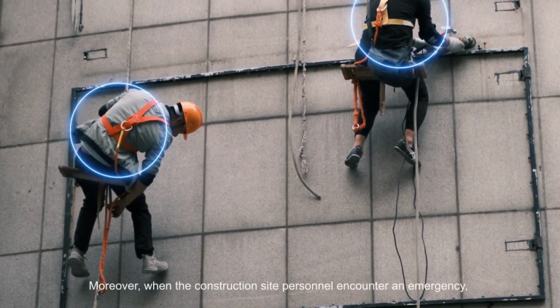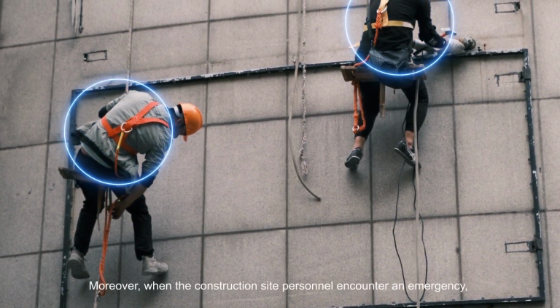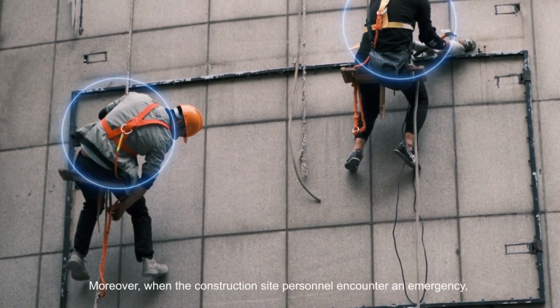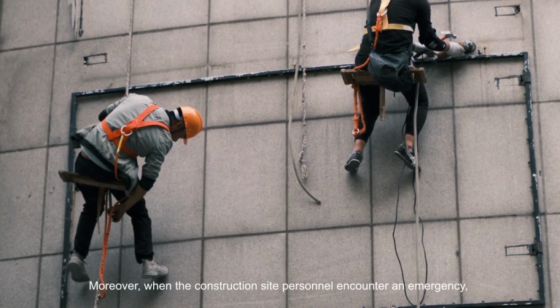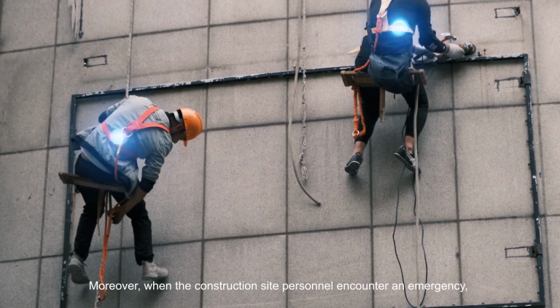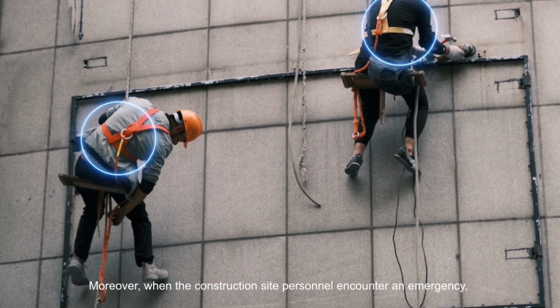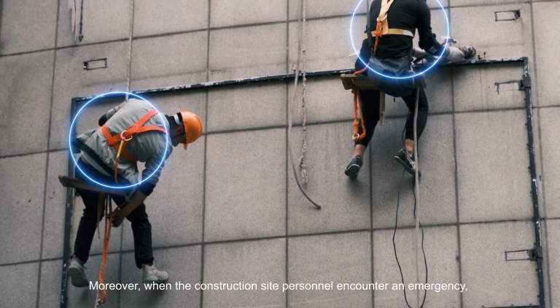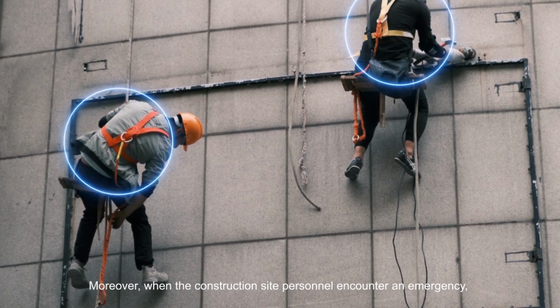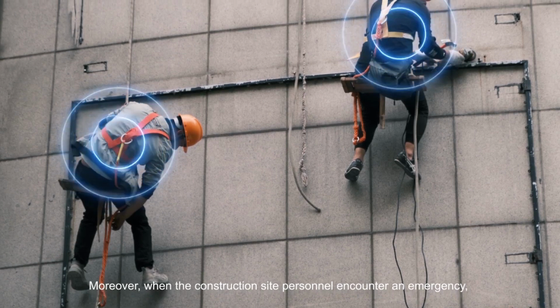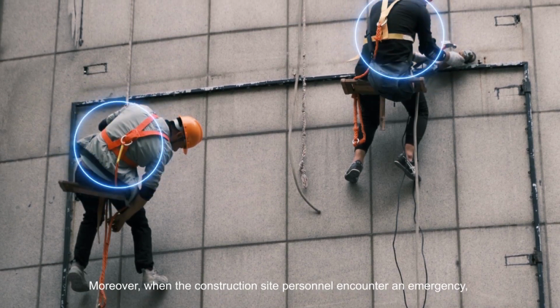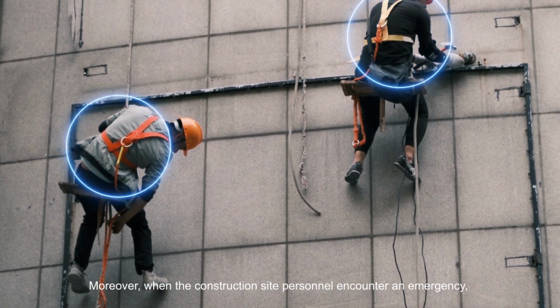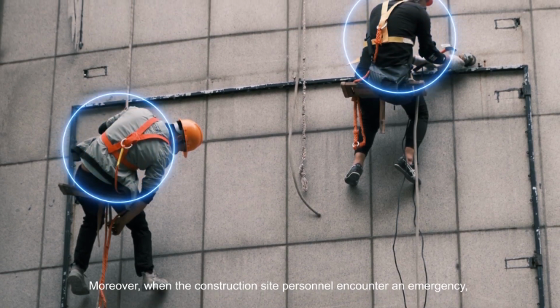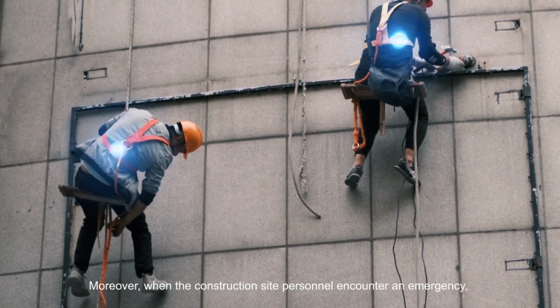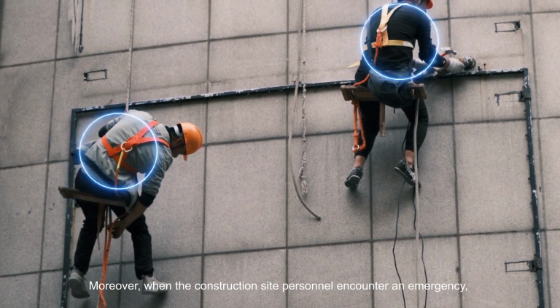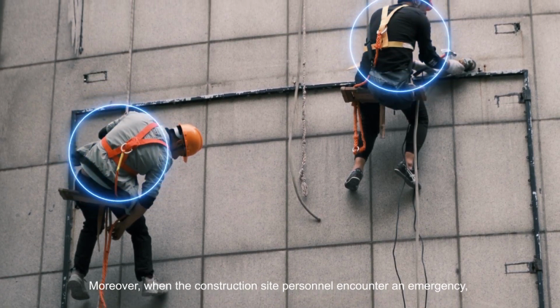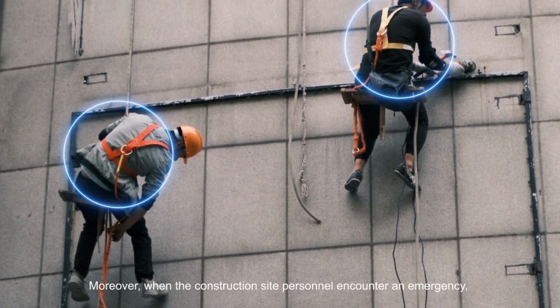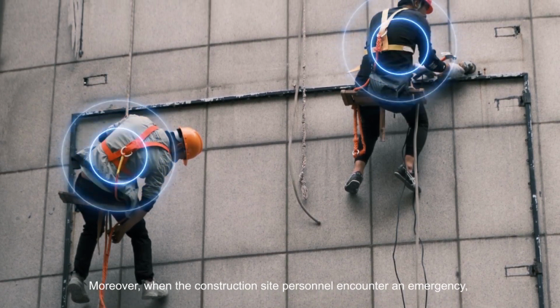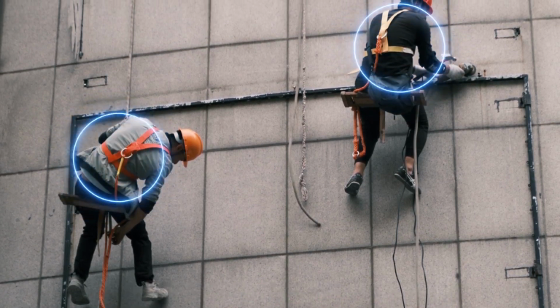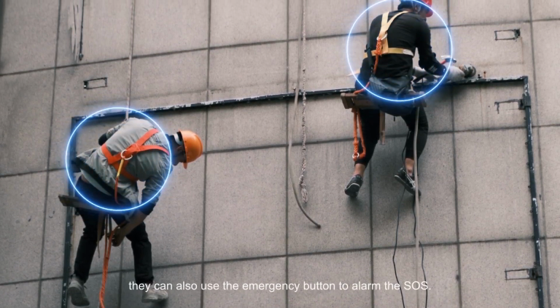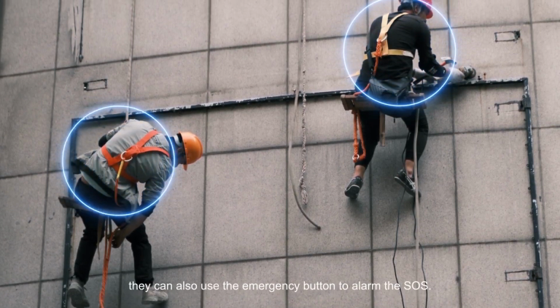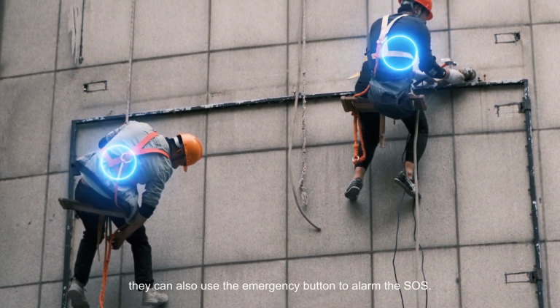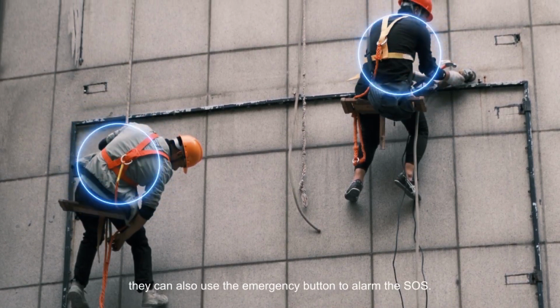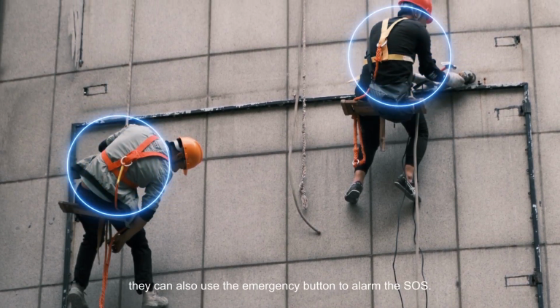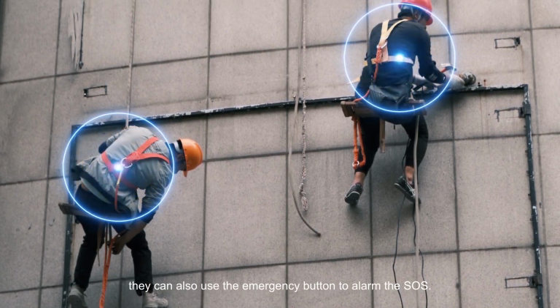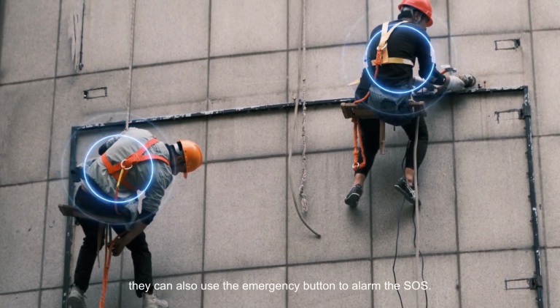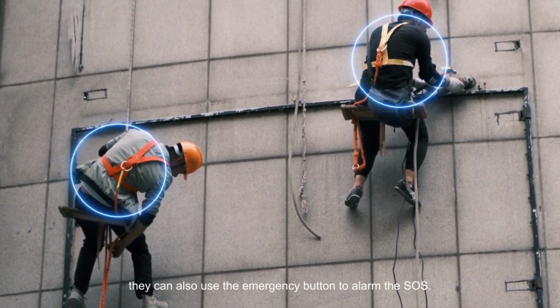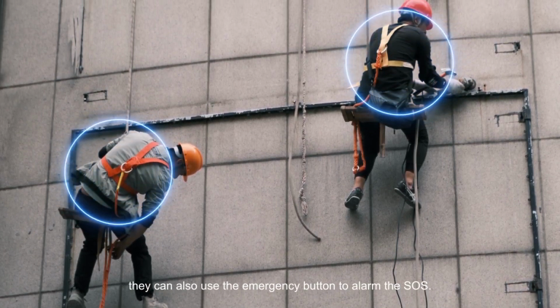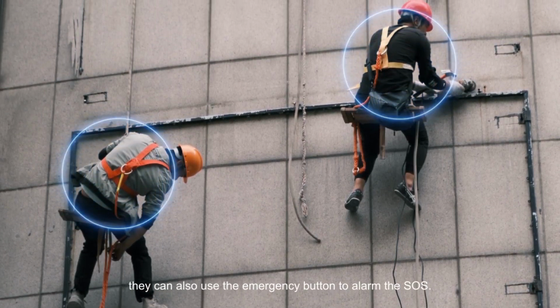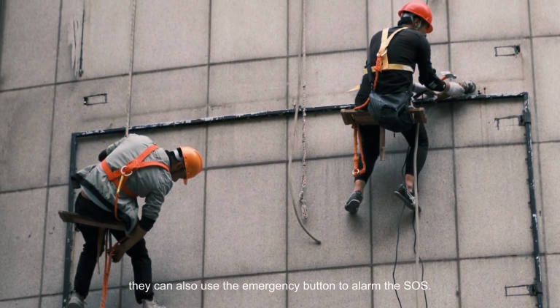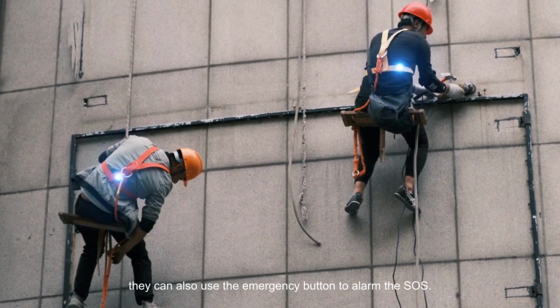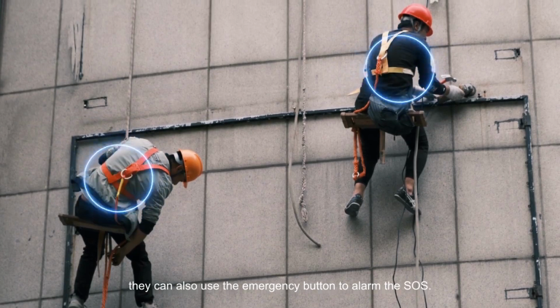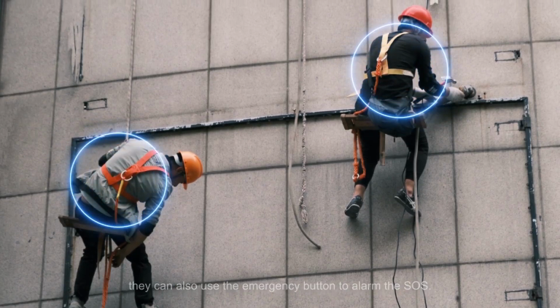Moreover, when the construction site personnel encounter an emergency, they can also use the emergency button to alarm the SOS.